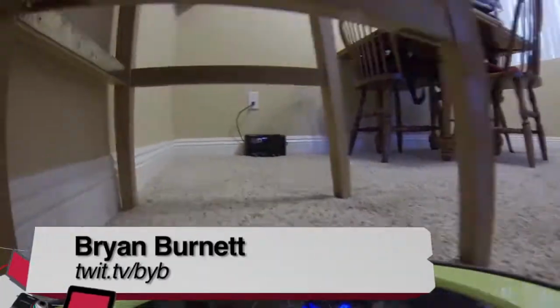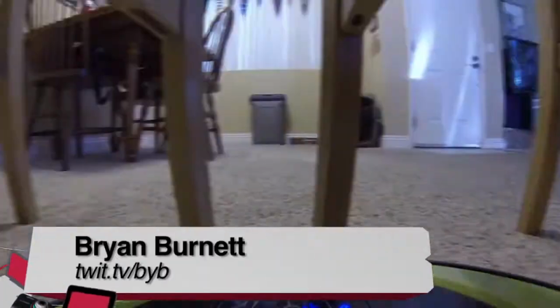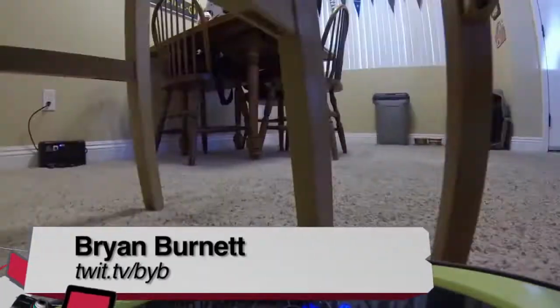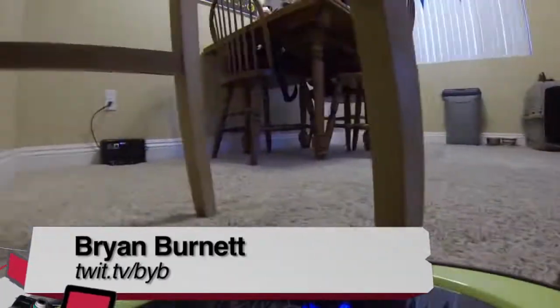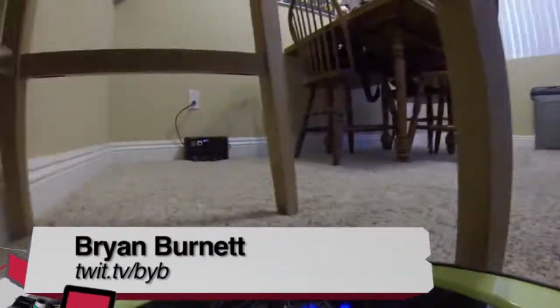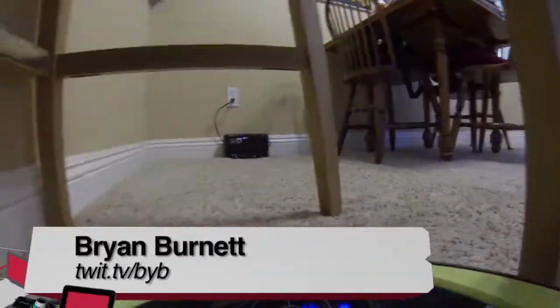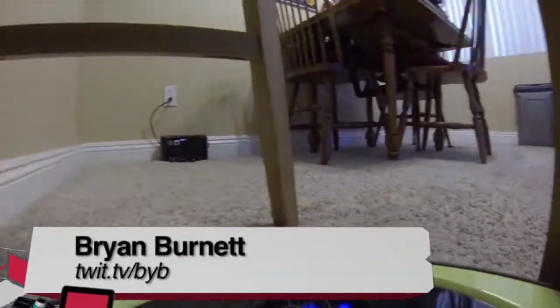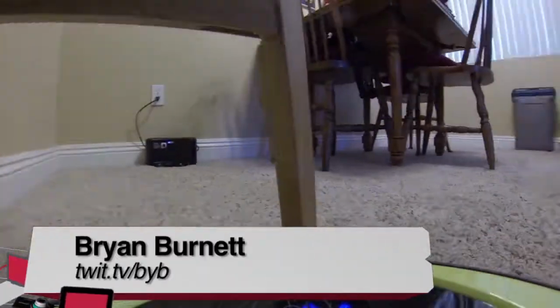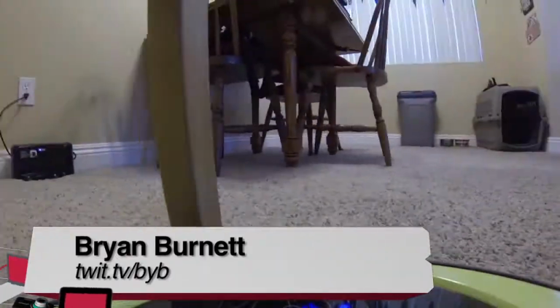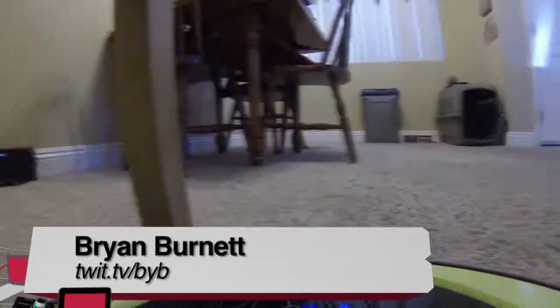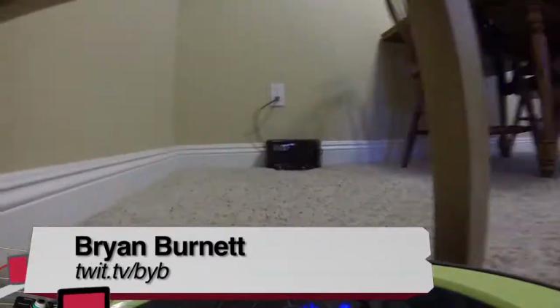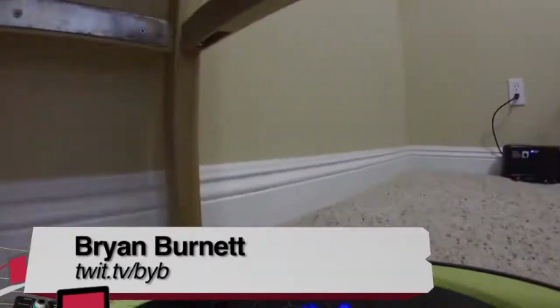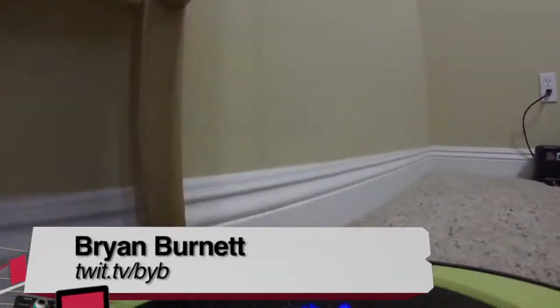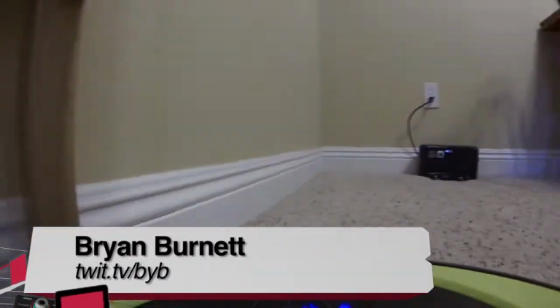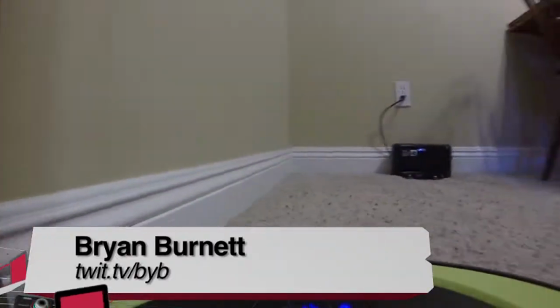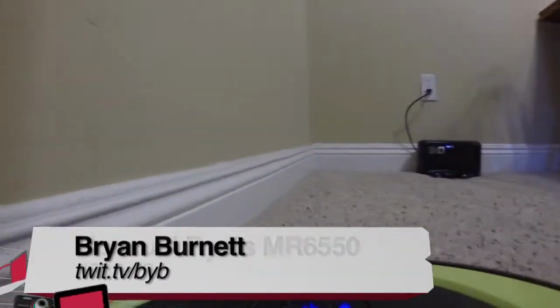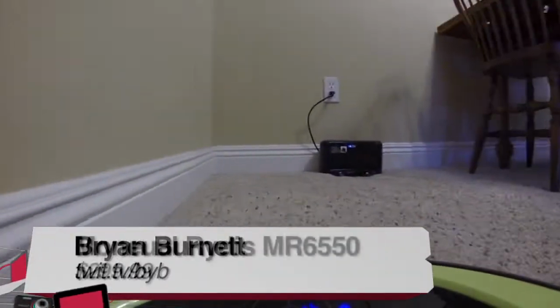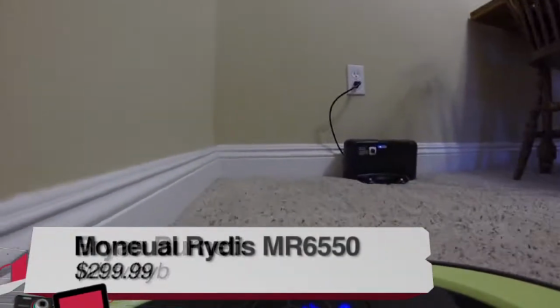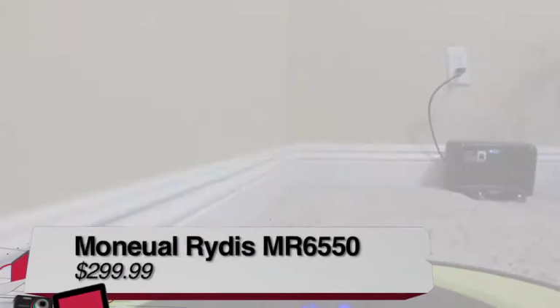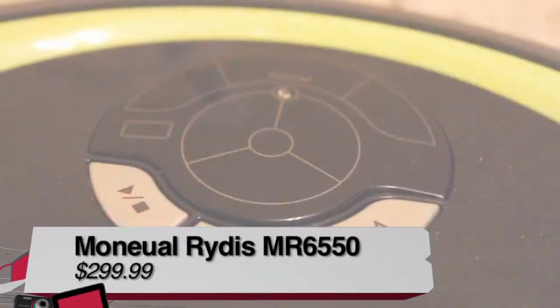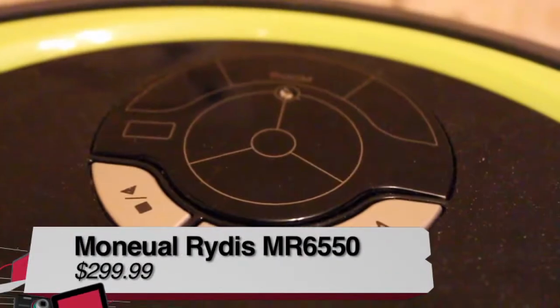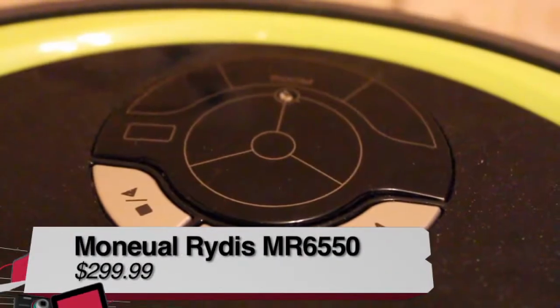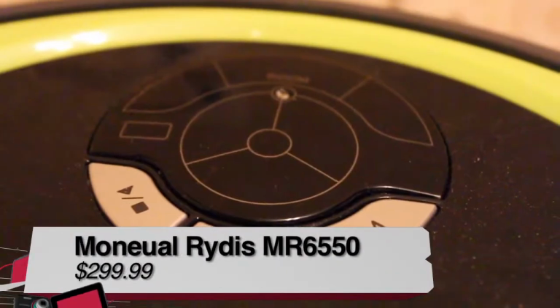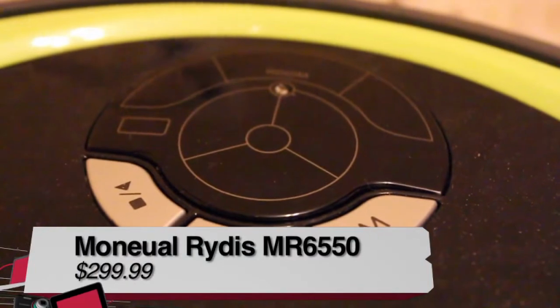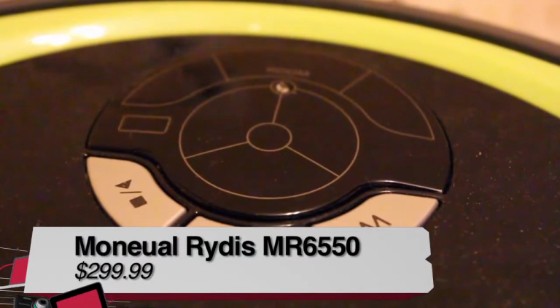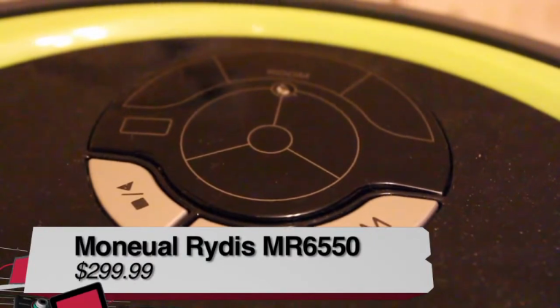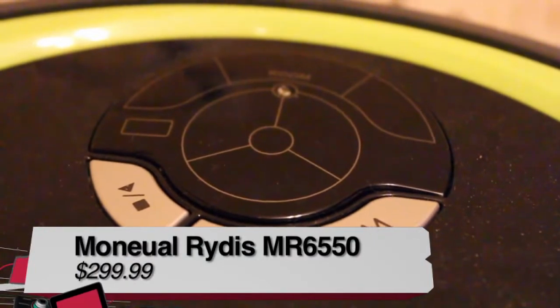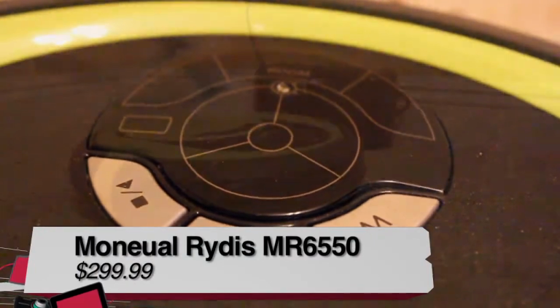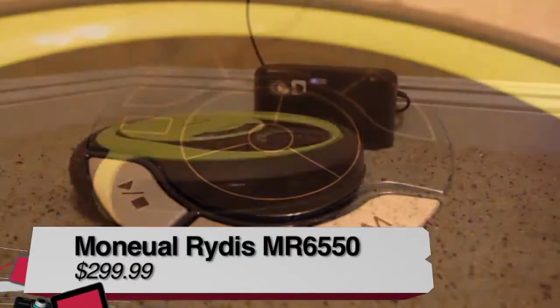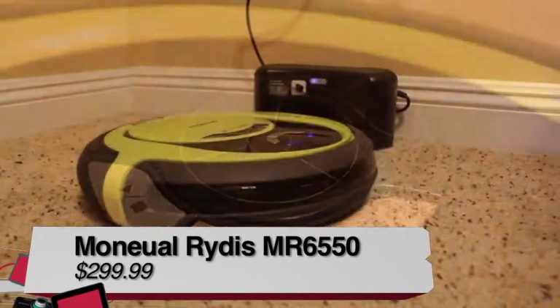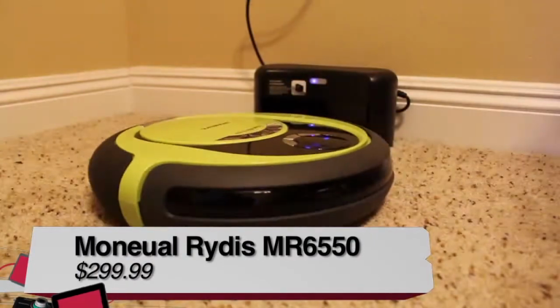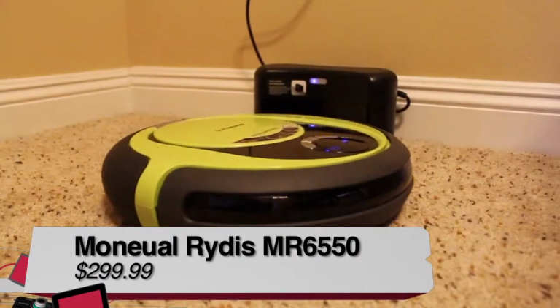I'm Brian Burnett, and this has been my review of the Manul Rytus MR6550.